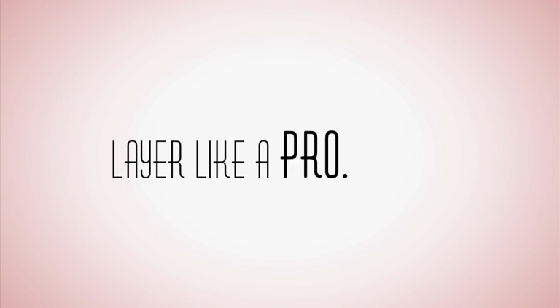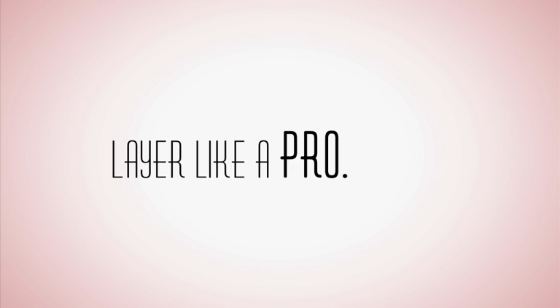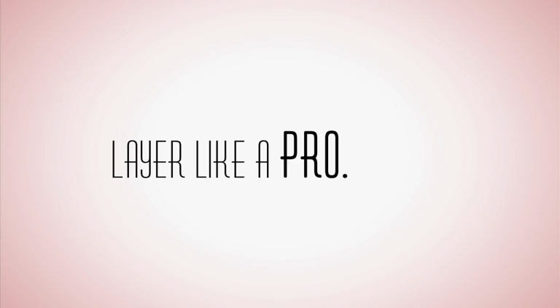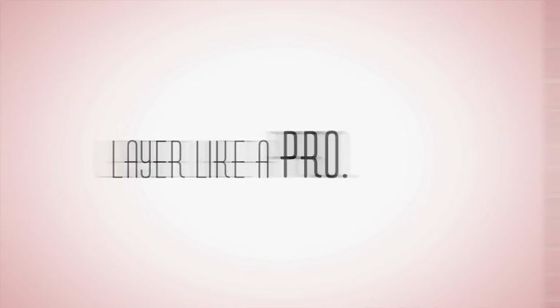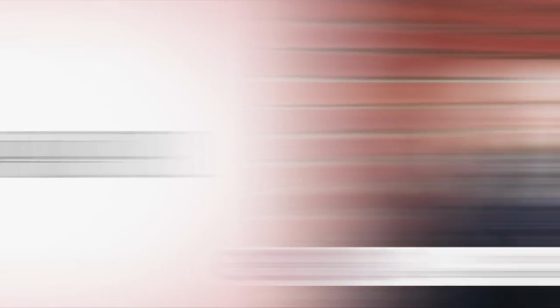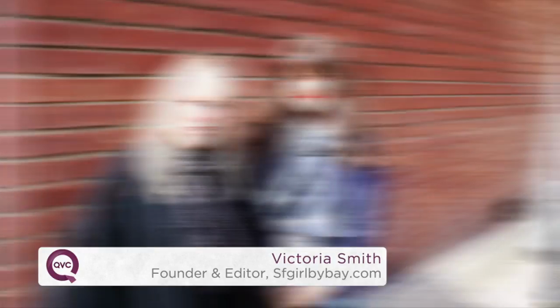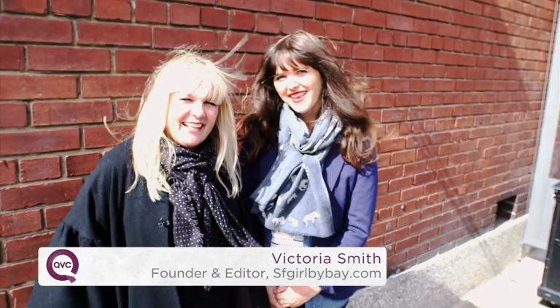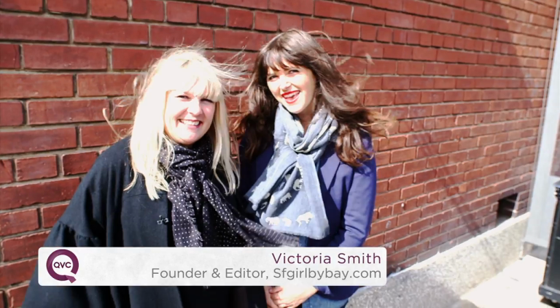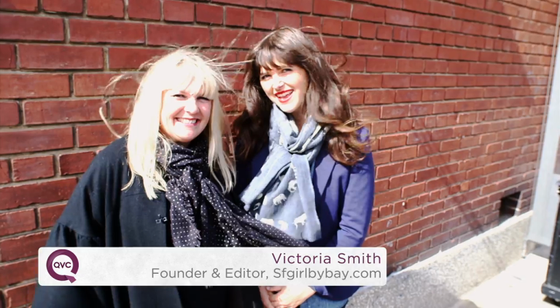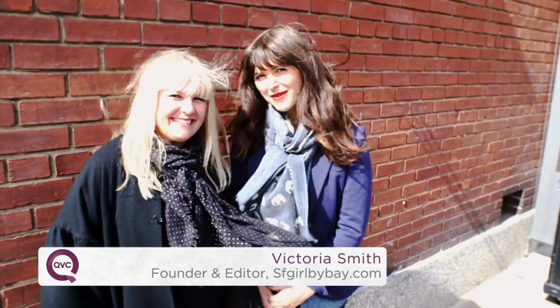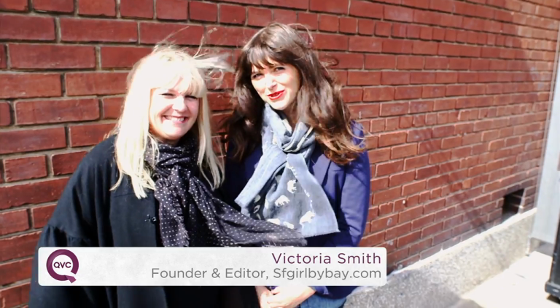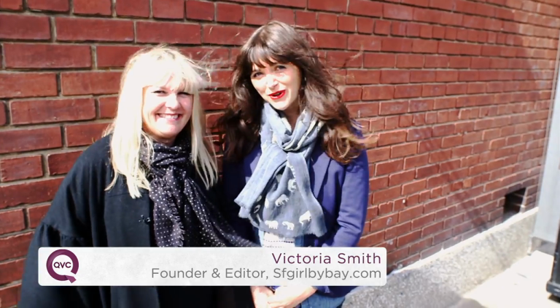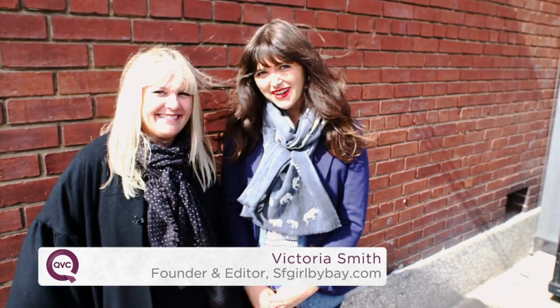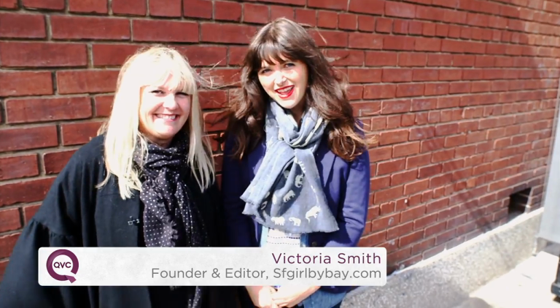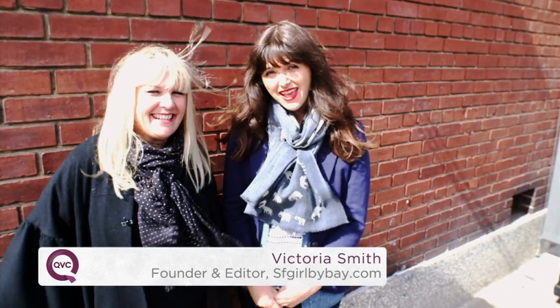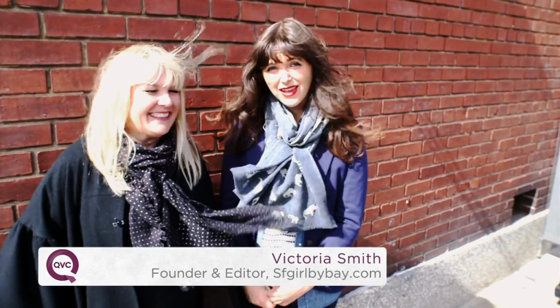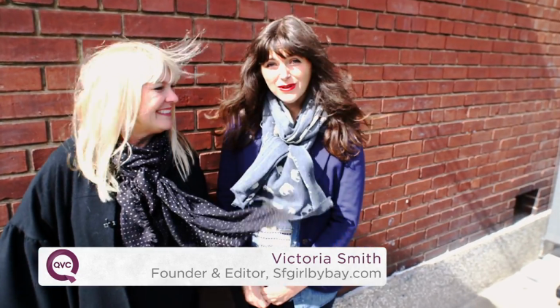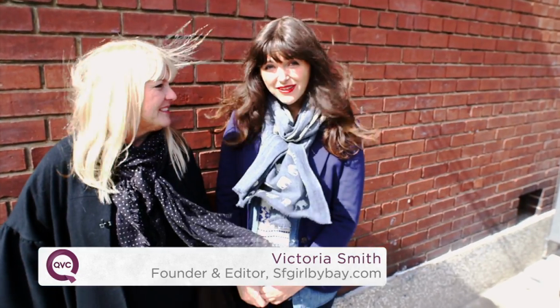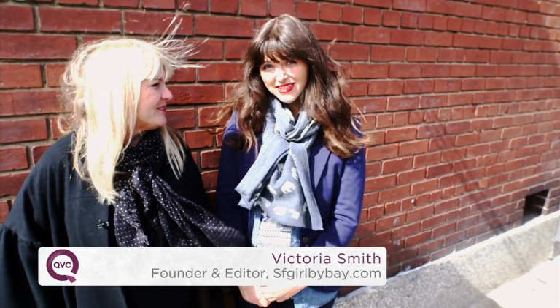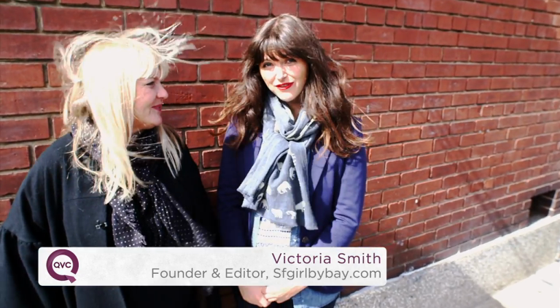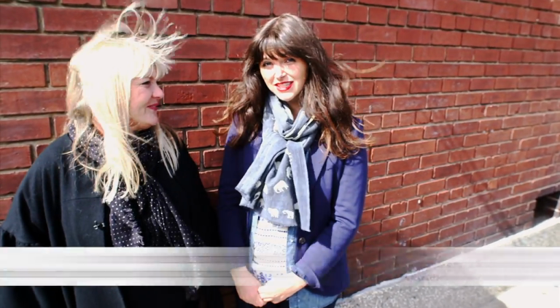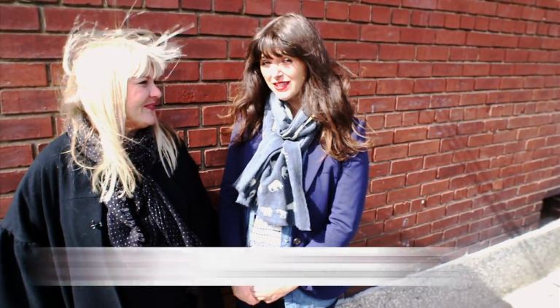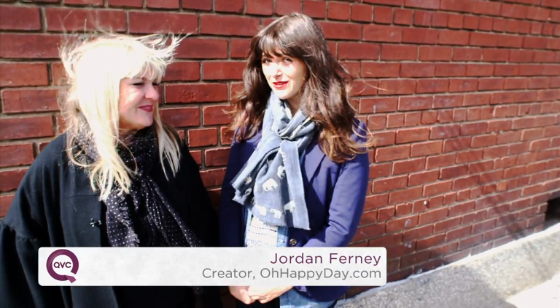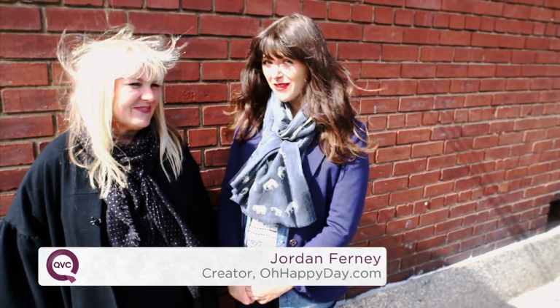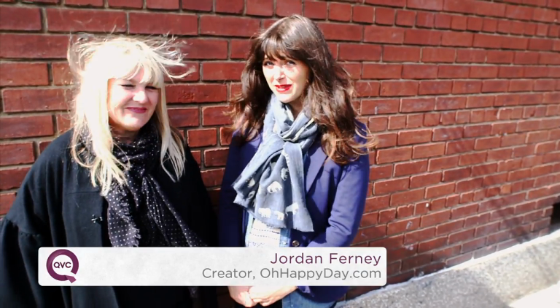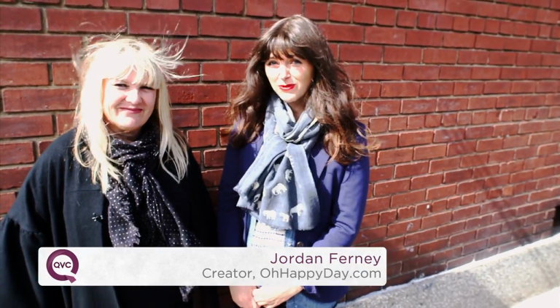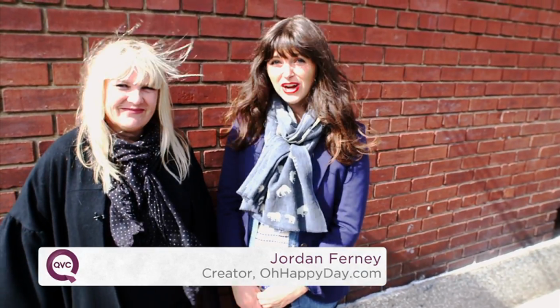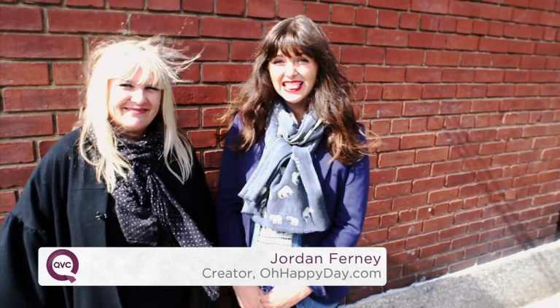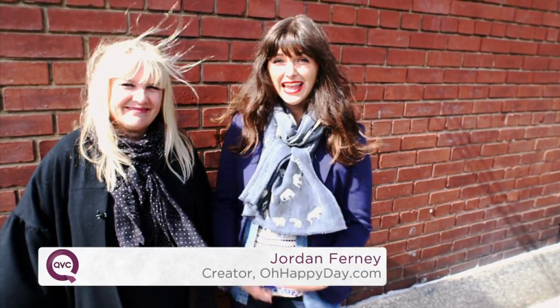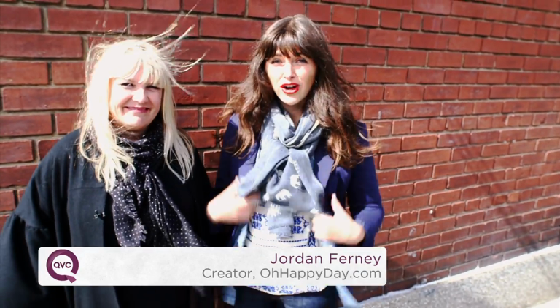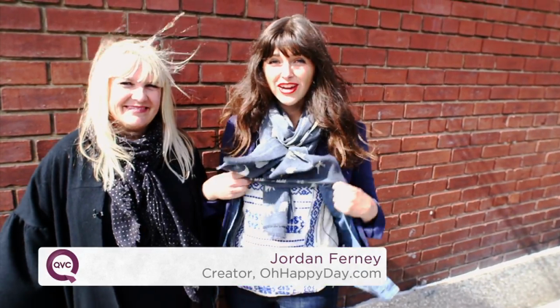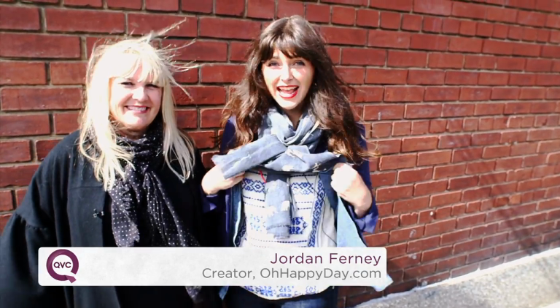Hi, I'm Victoria. And I'm Jordan. And we live in San Francisco, so that means we are layering experts.